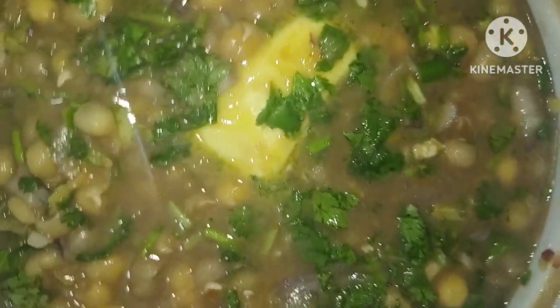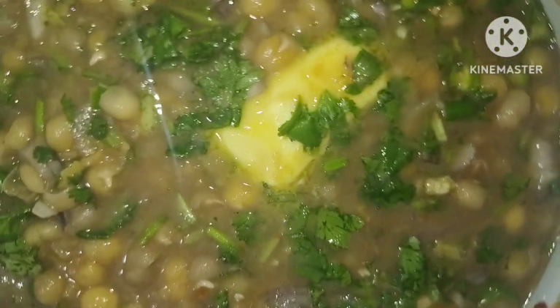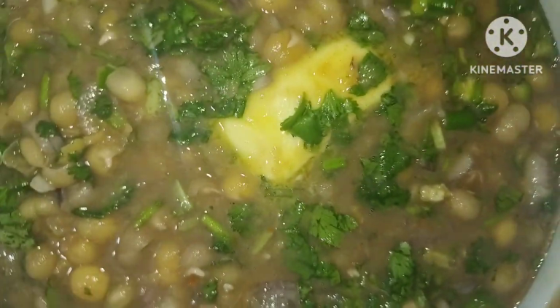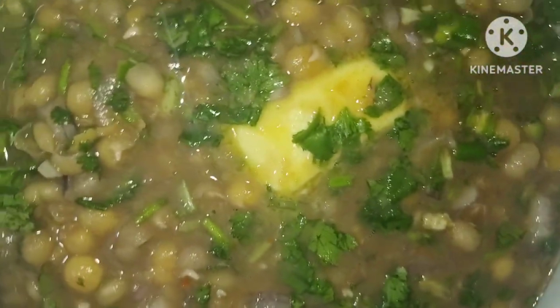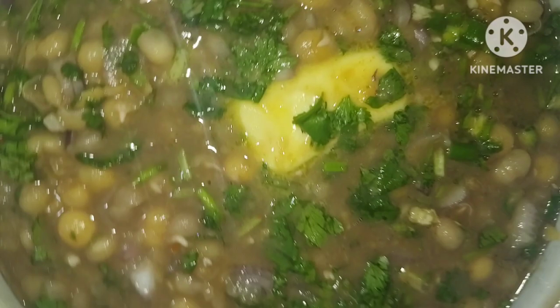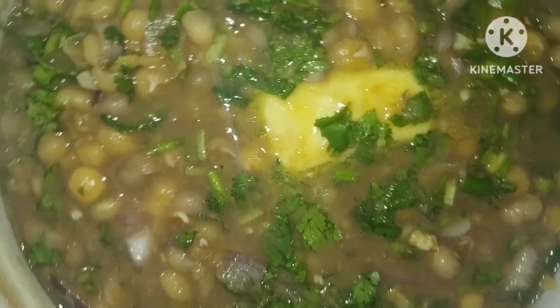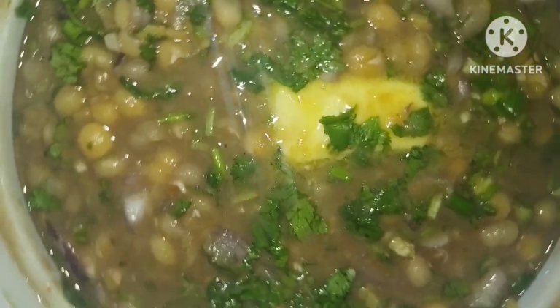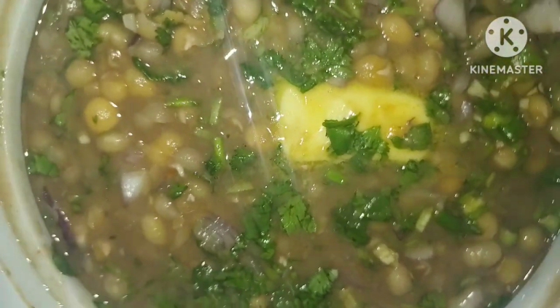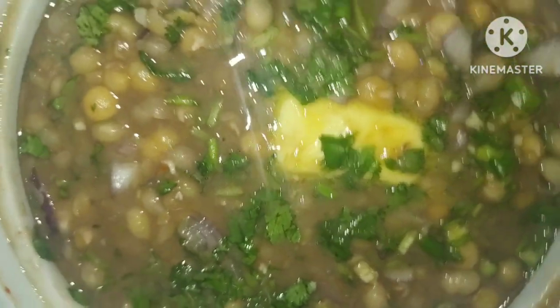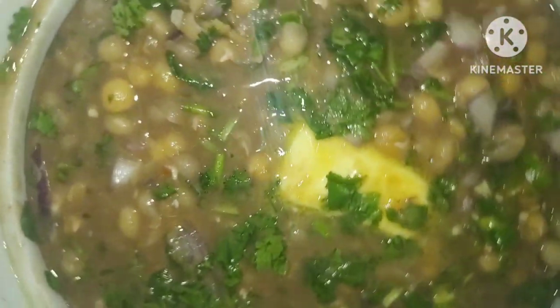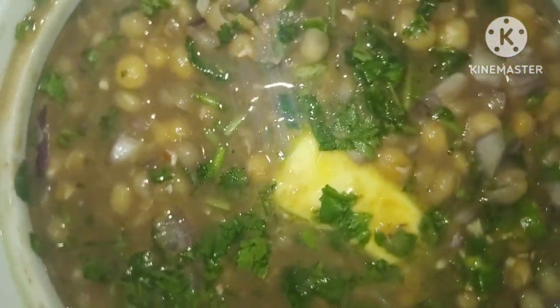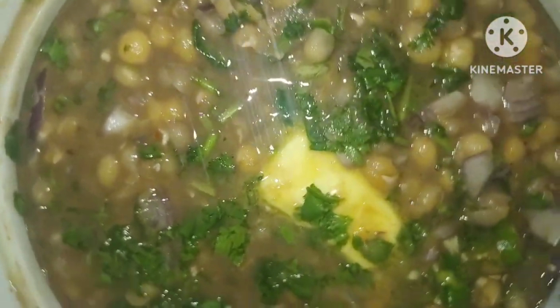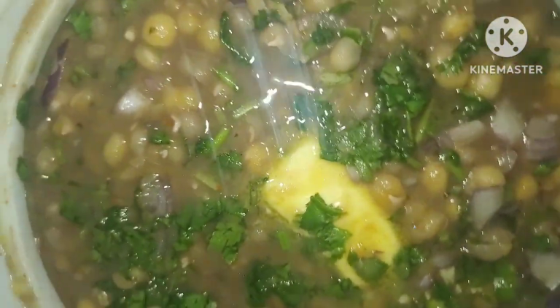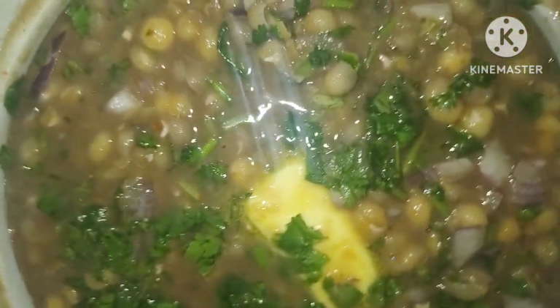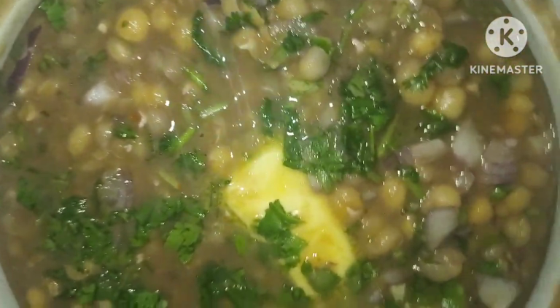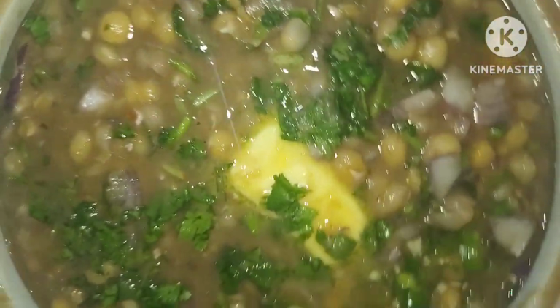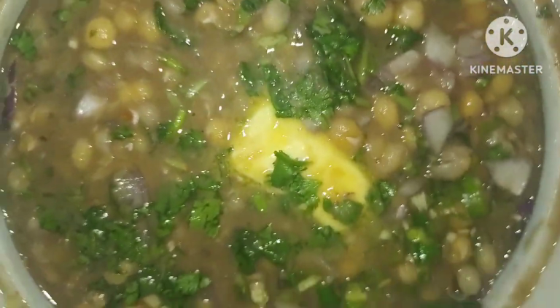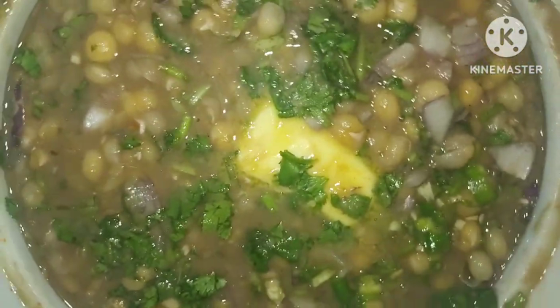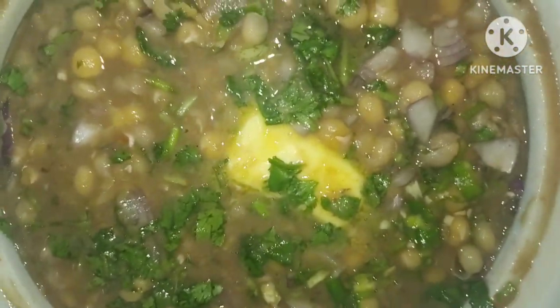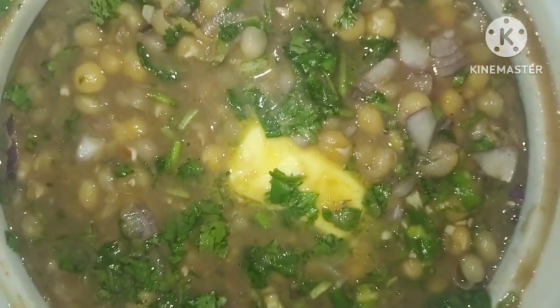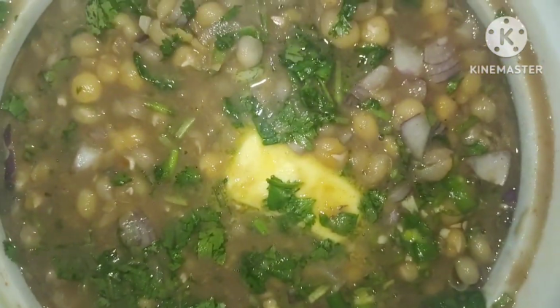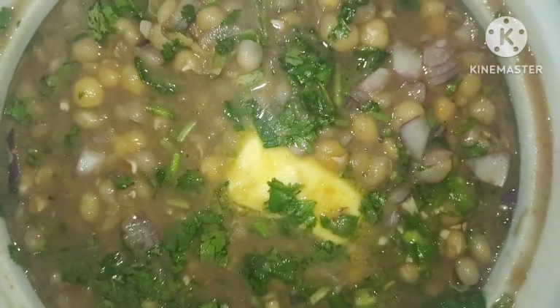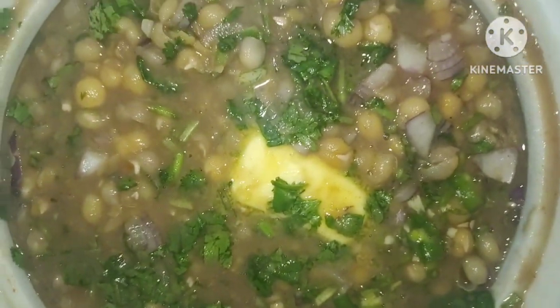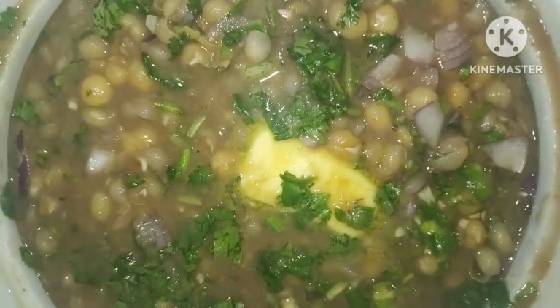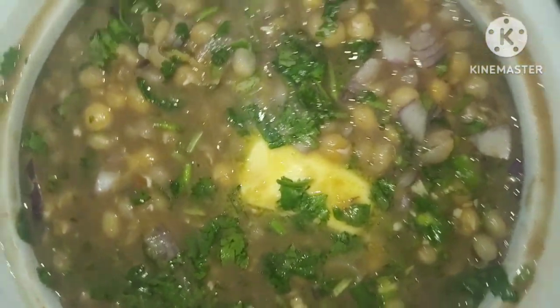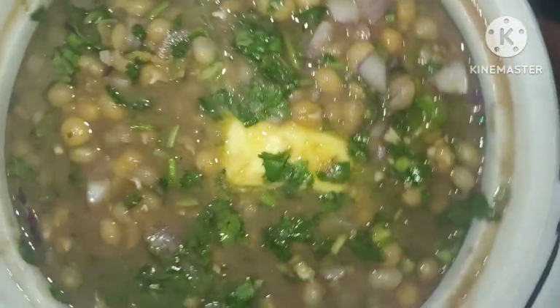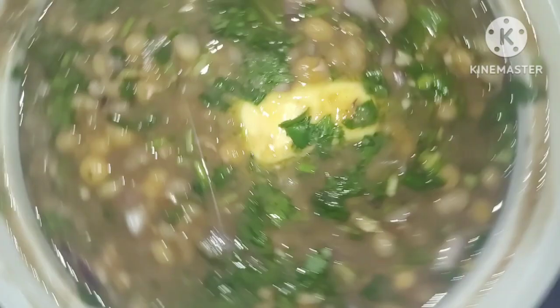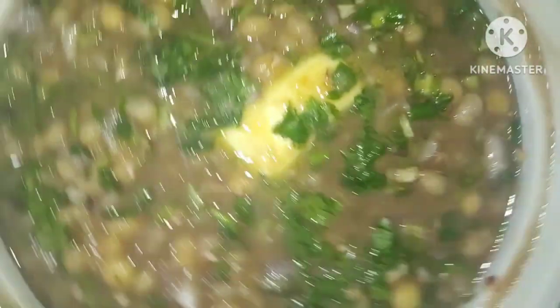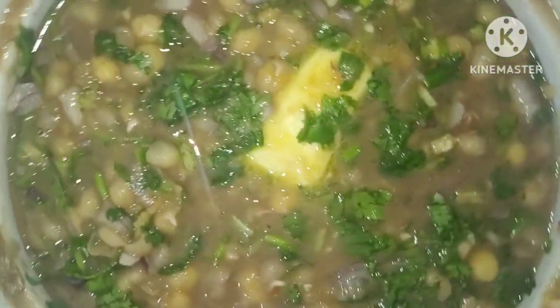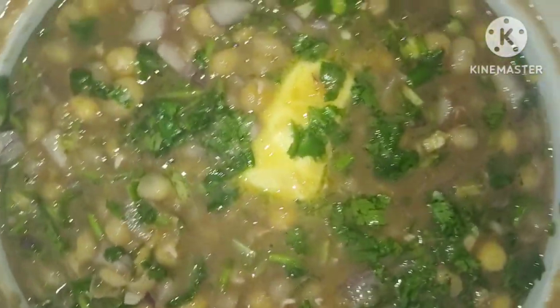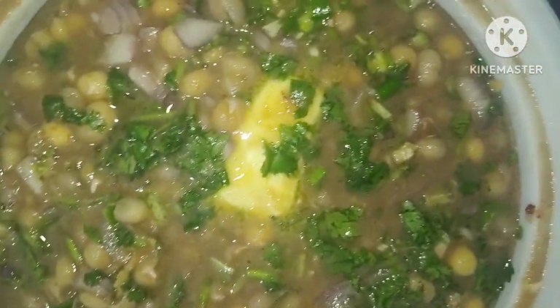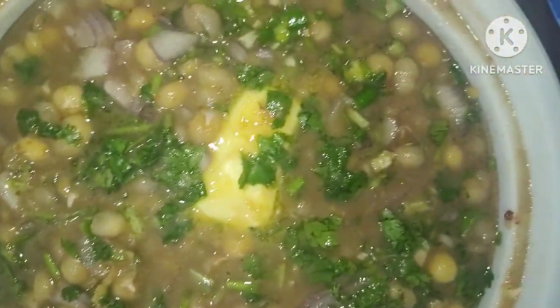Hi guys, how are you? I am good and I hope you will be good. When you are making the kitchen, you are making the butter.